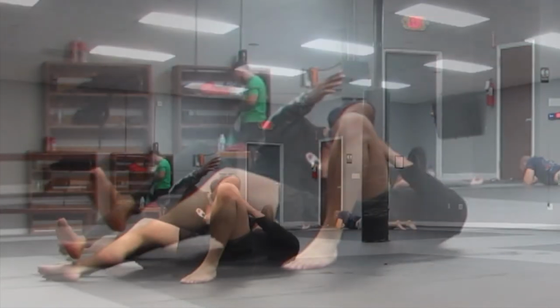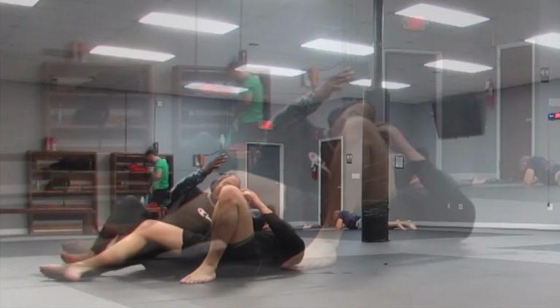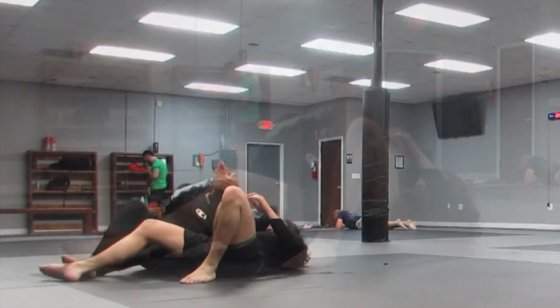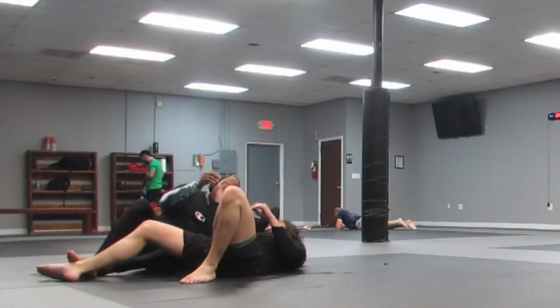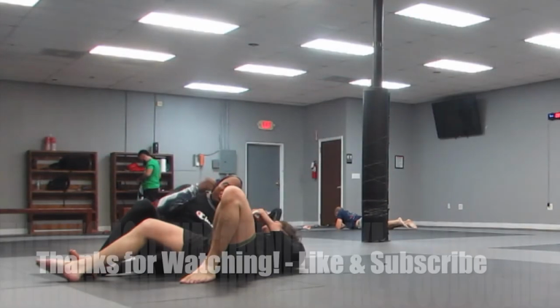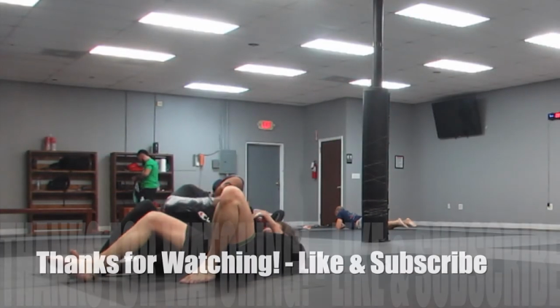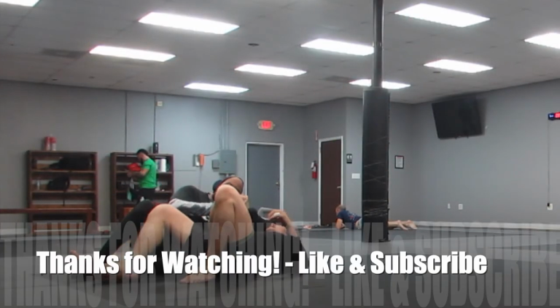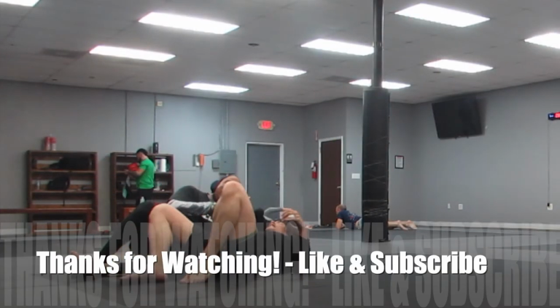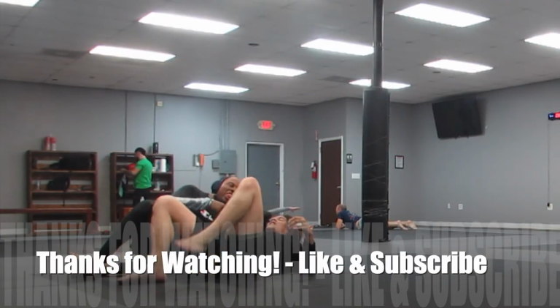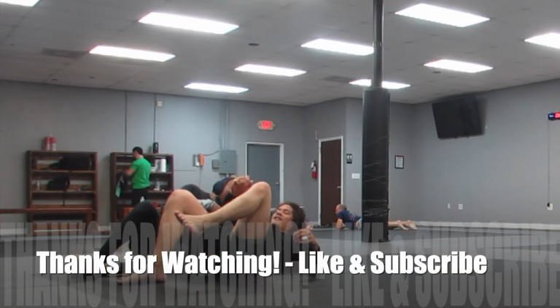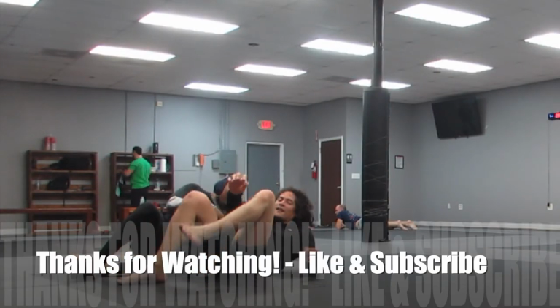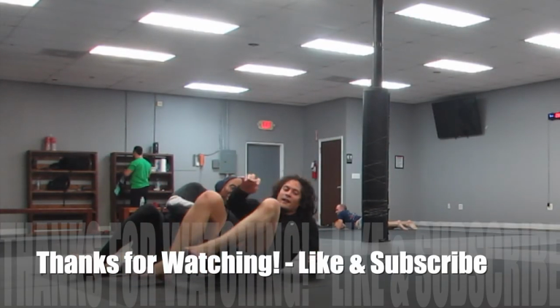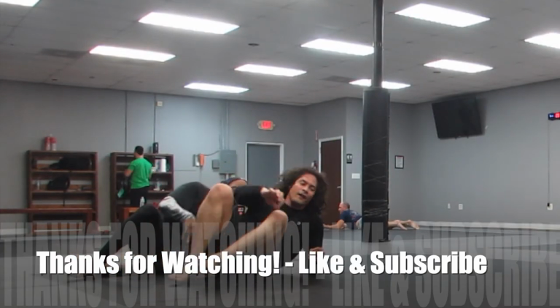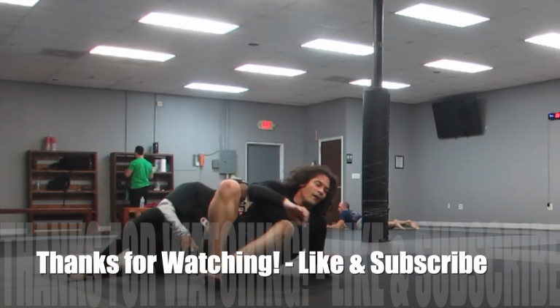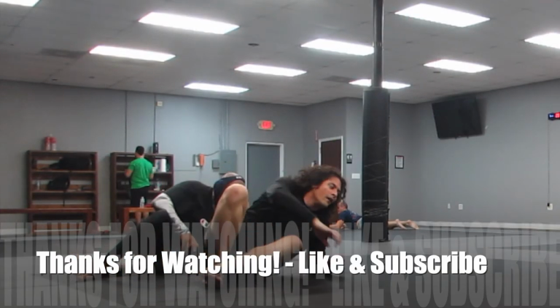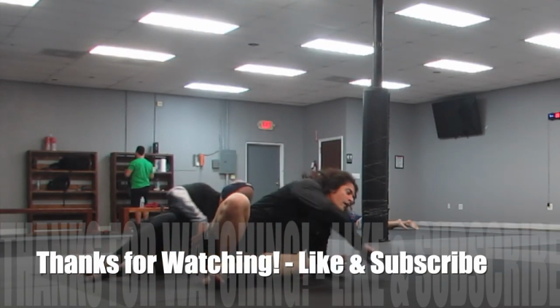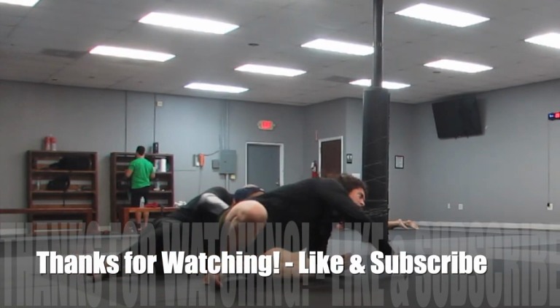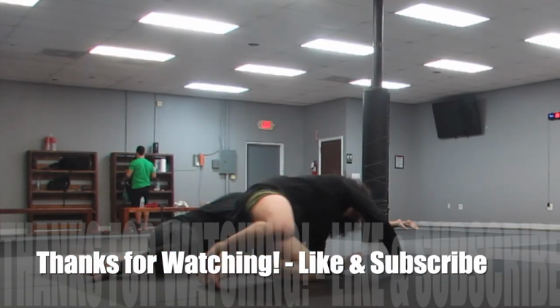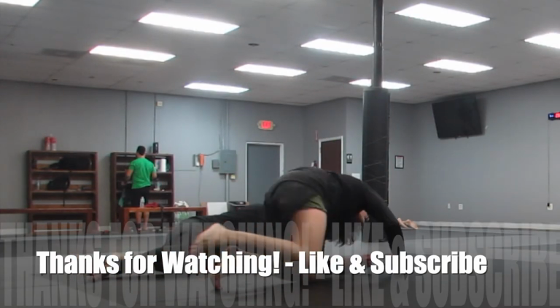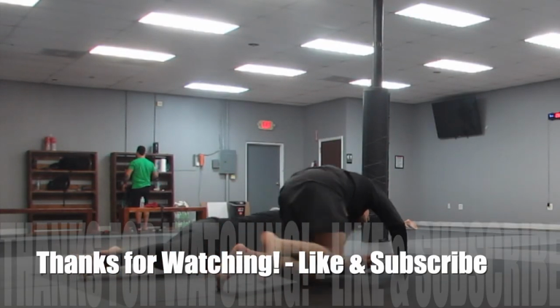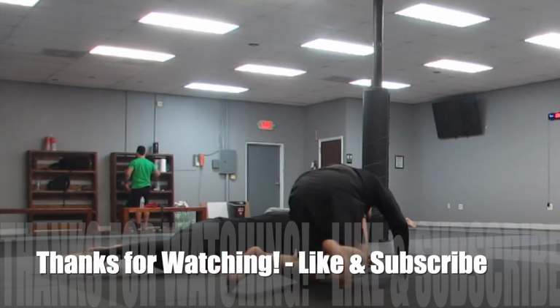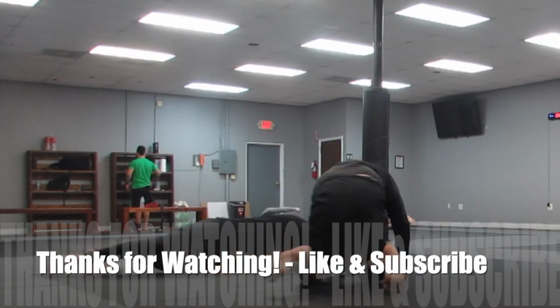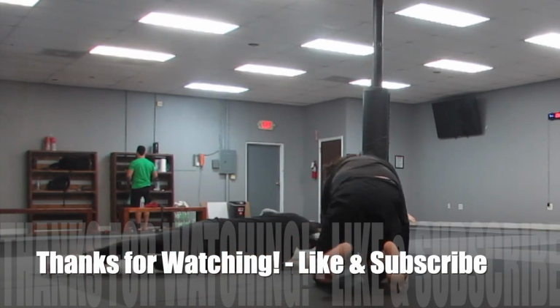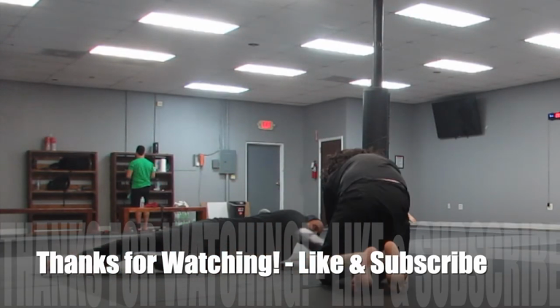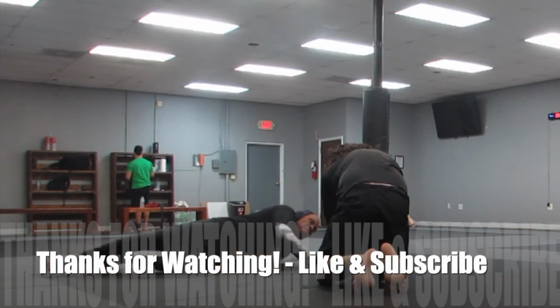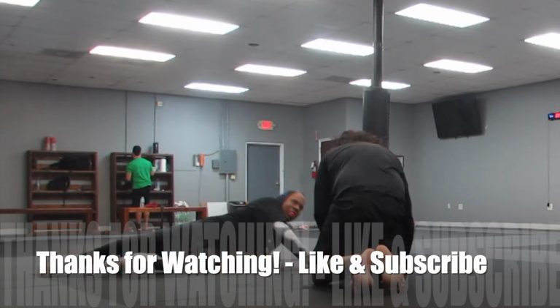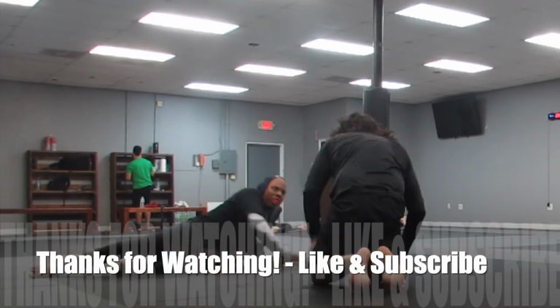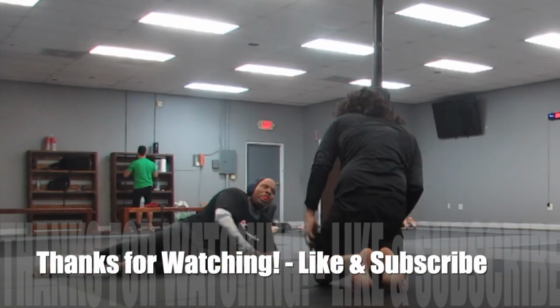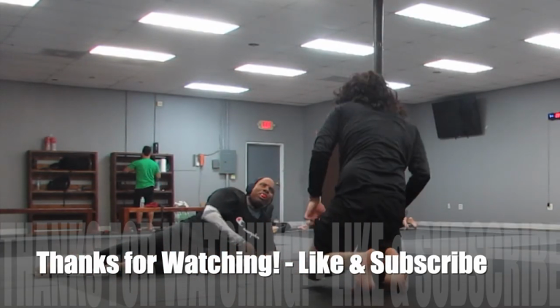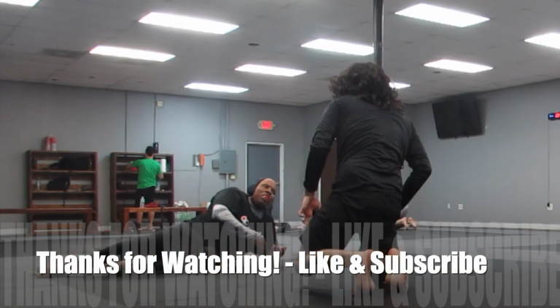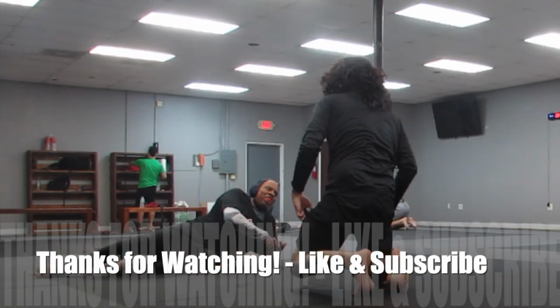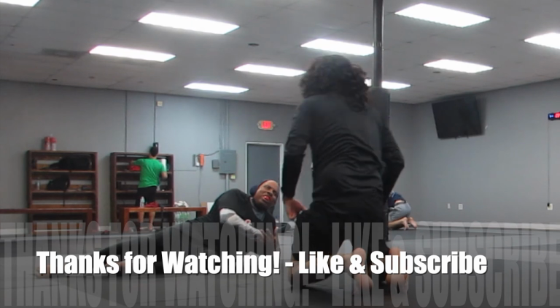And that's time. All right guys, thanks for watching. As always, don't forget to like and subscribe. Until next time, peace.